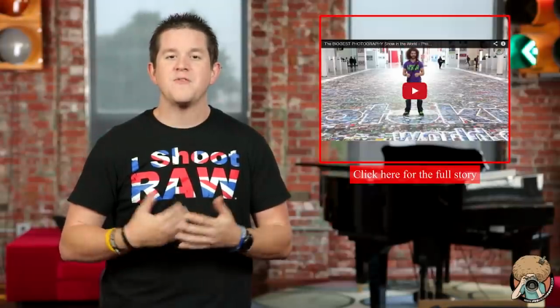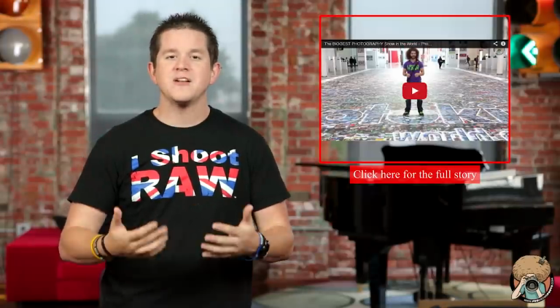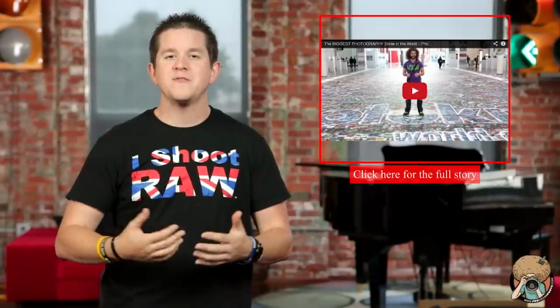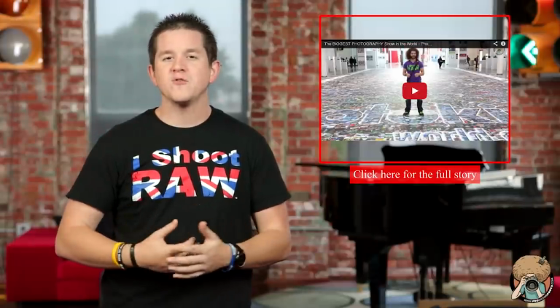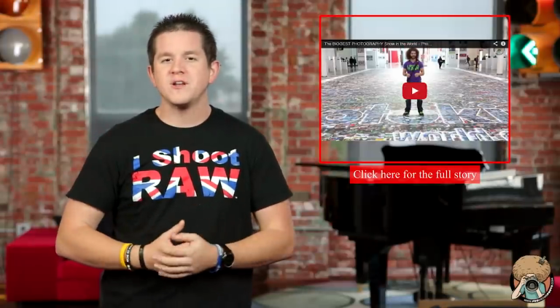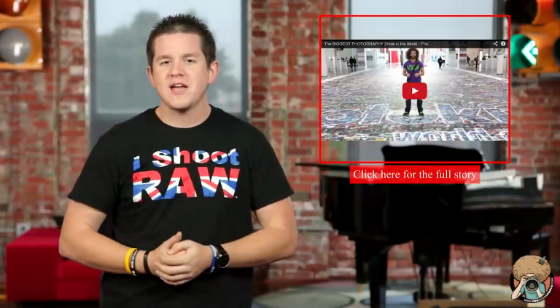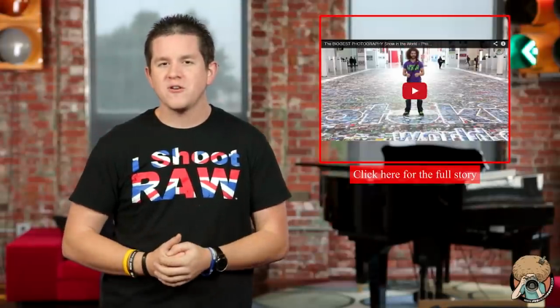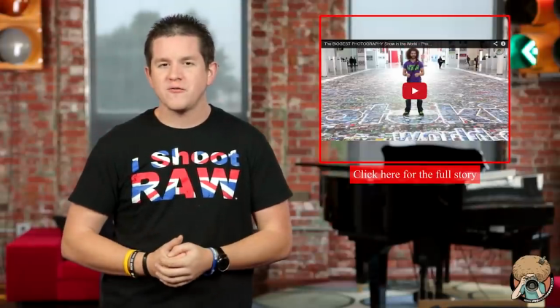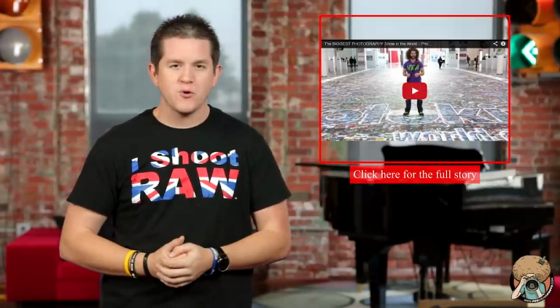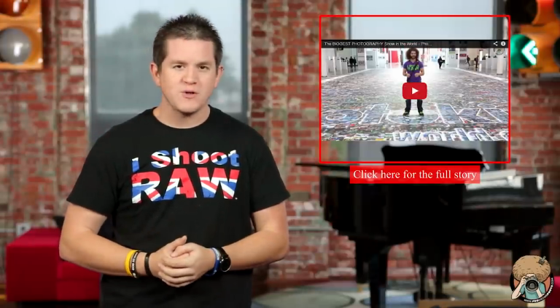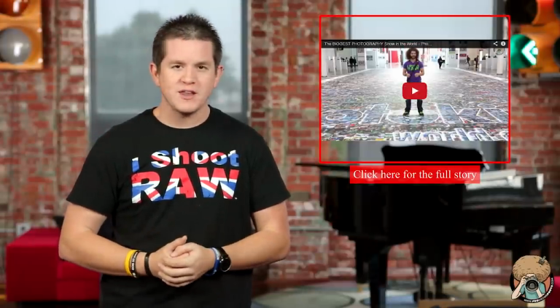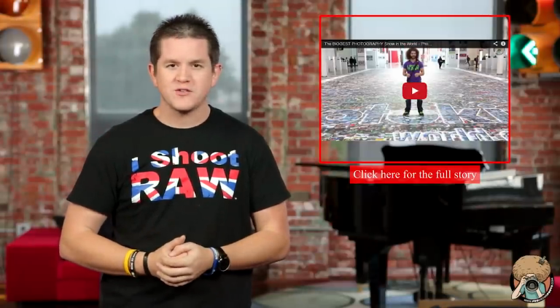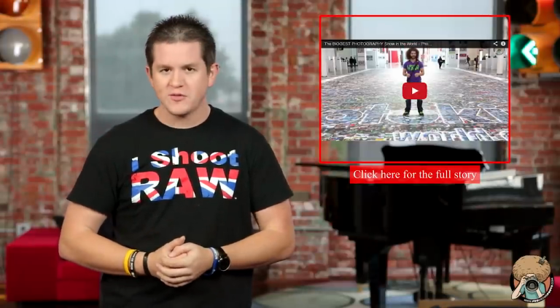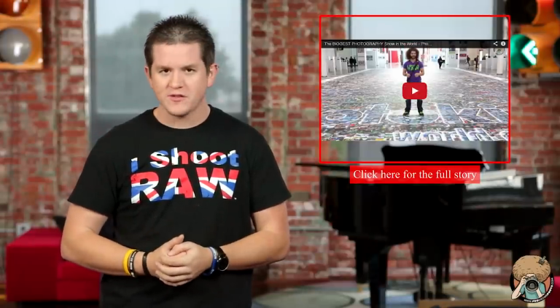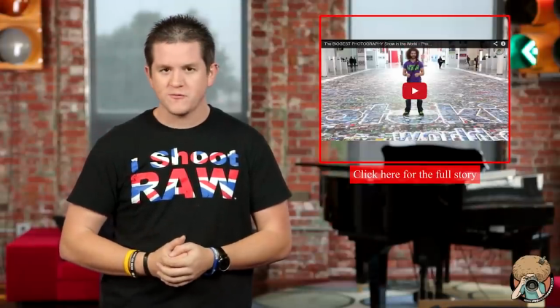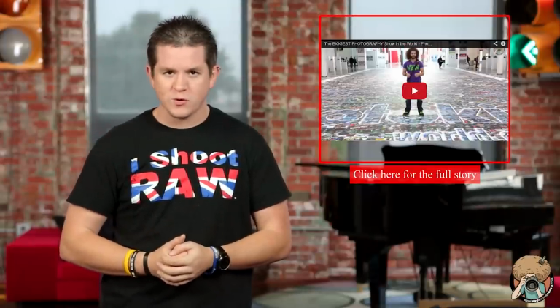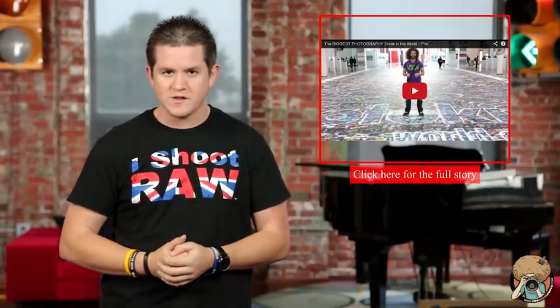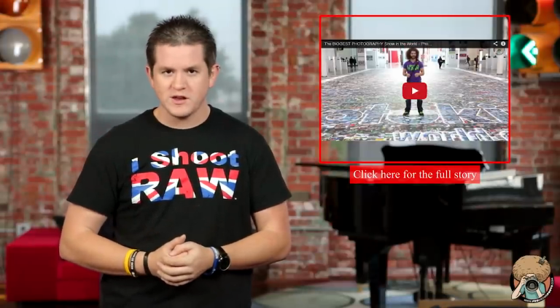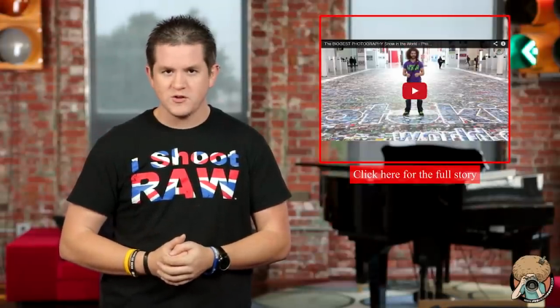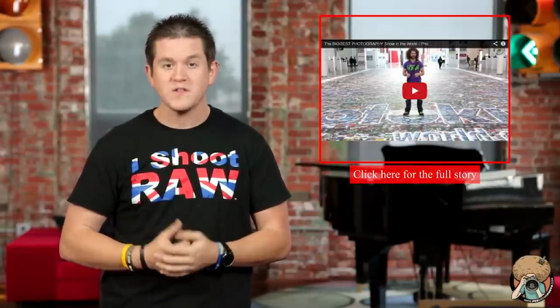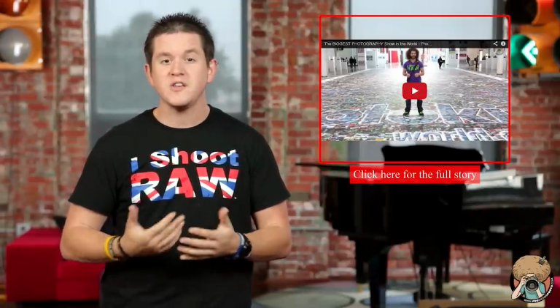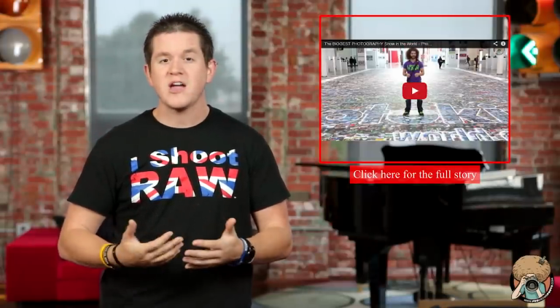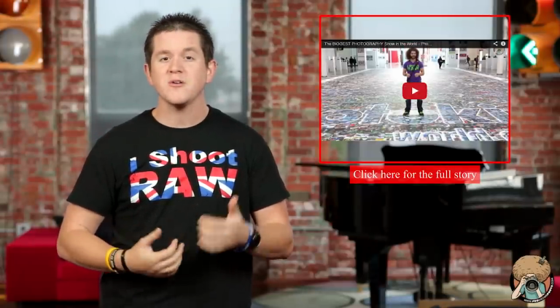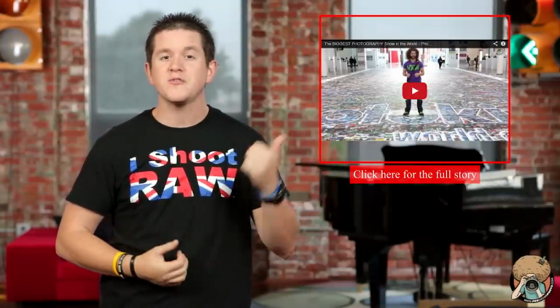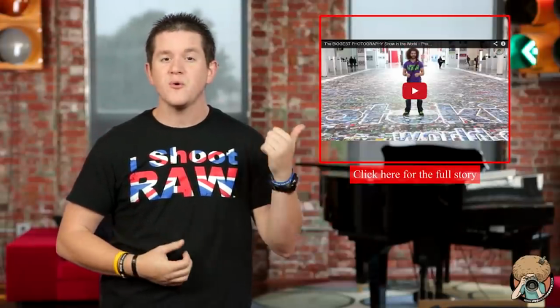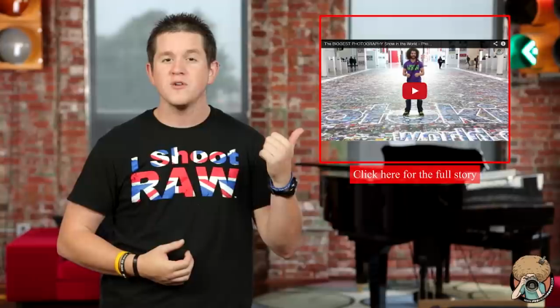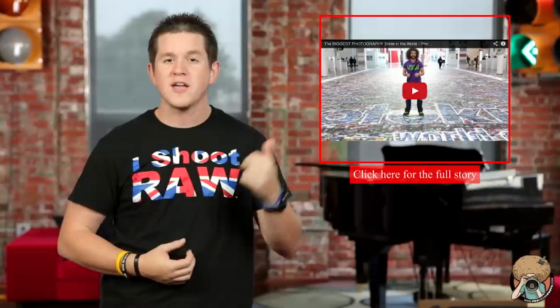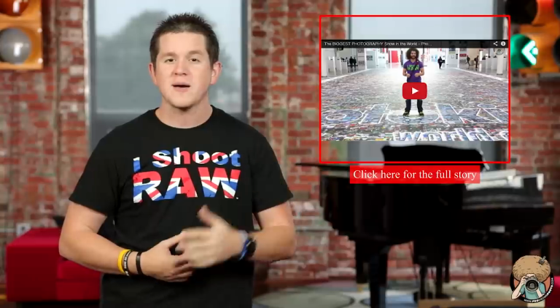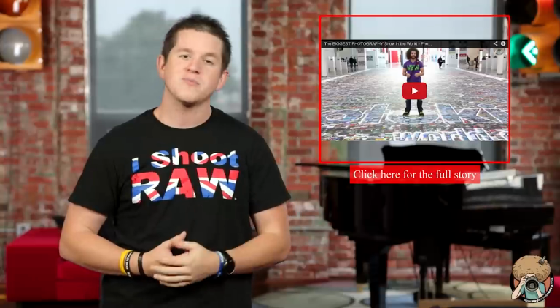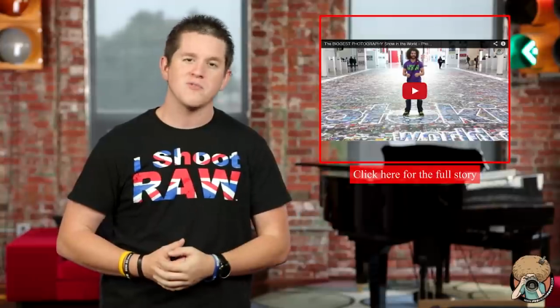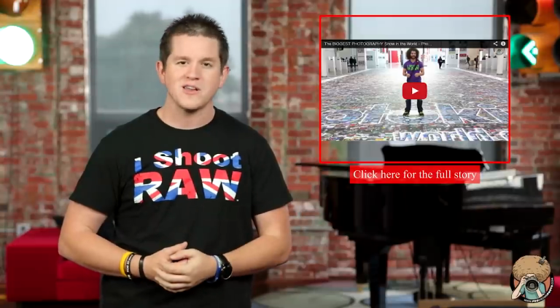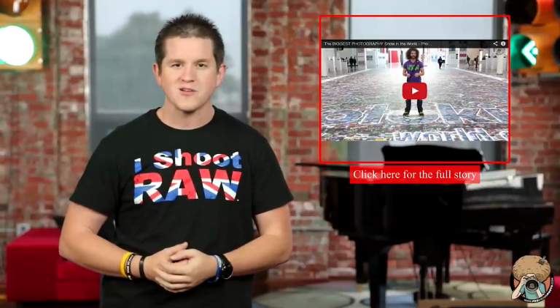And finally, for a rundown of Photokina 2014, you can see Jared's full recap right here.